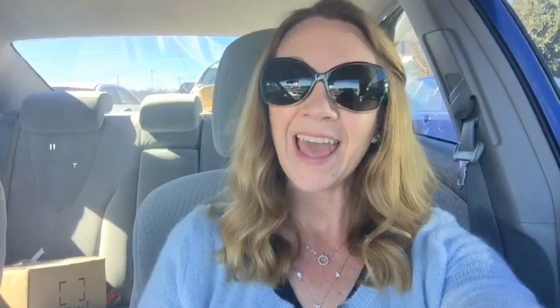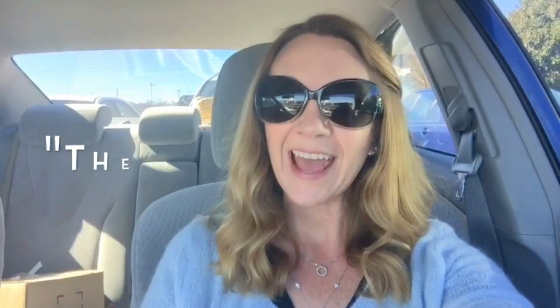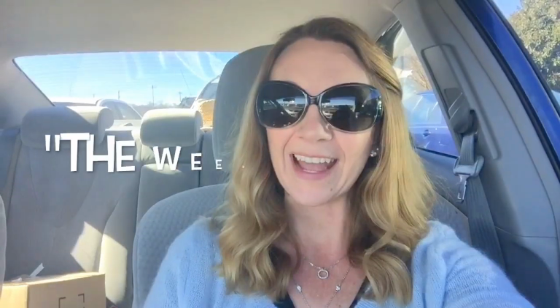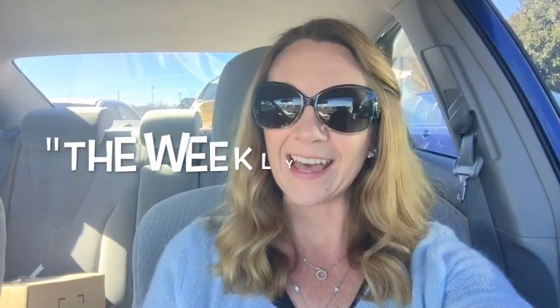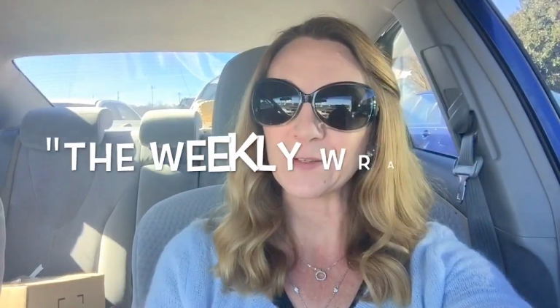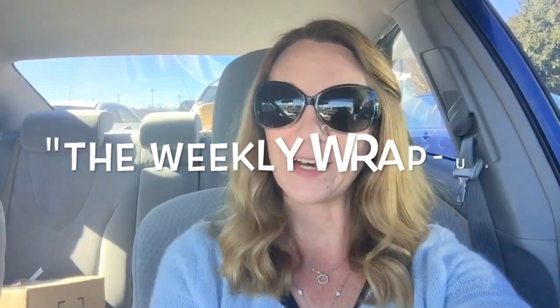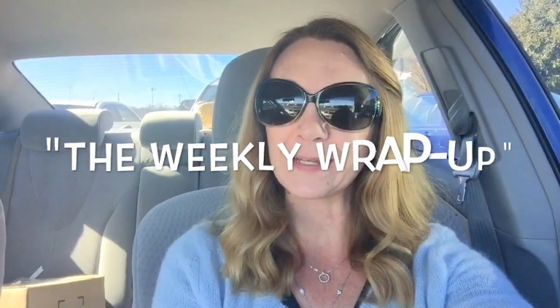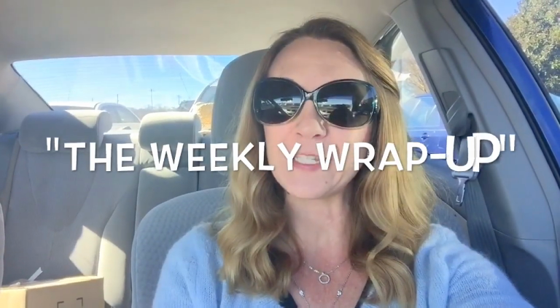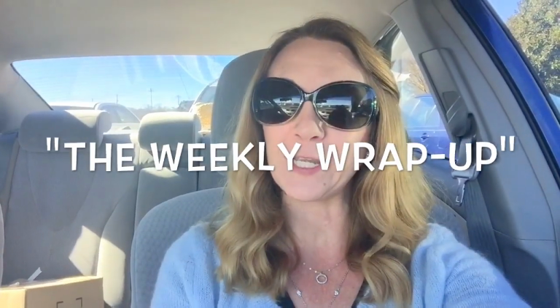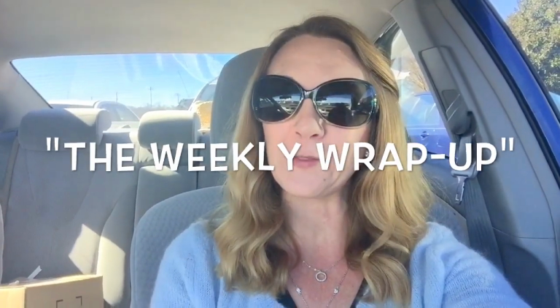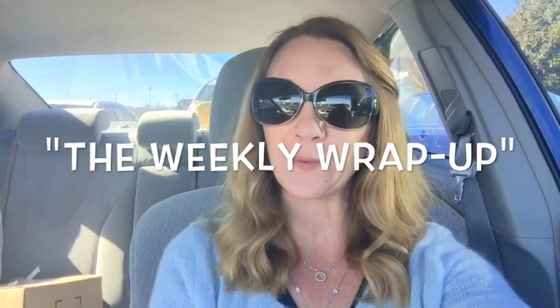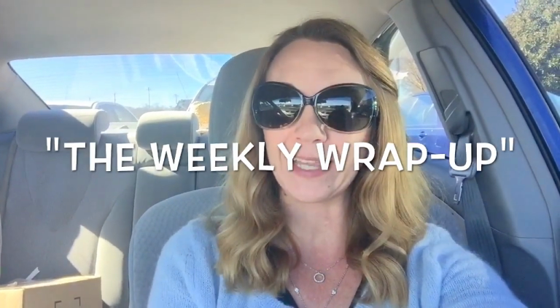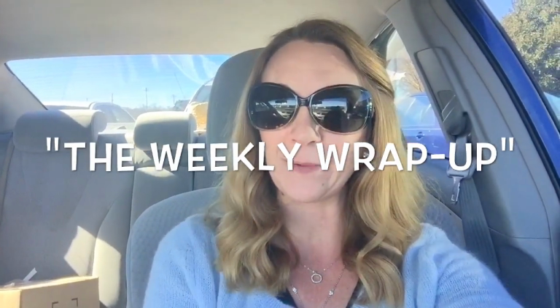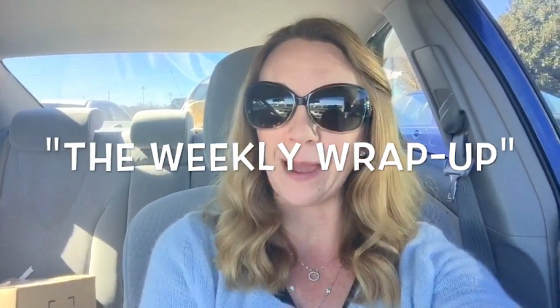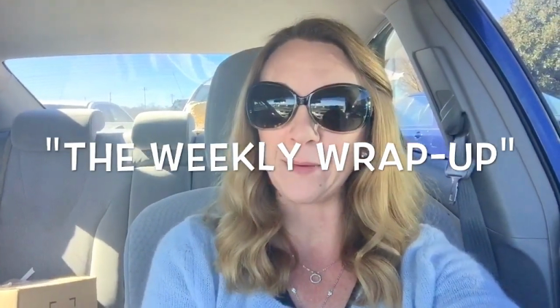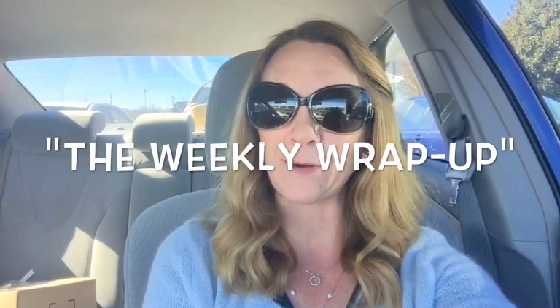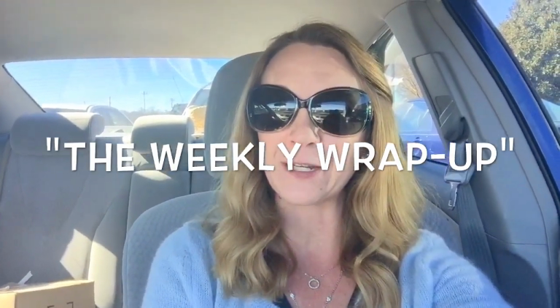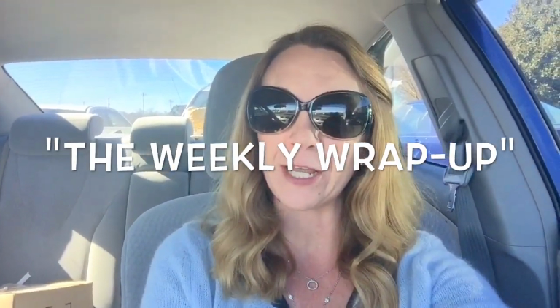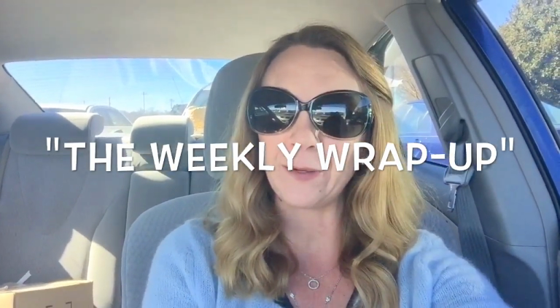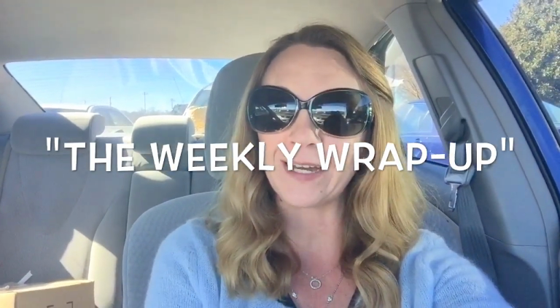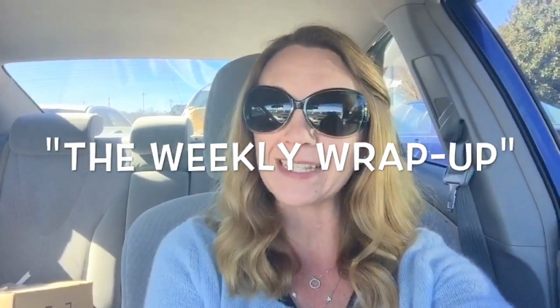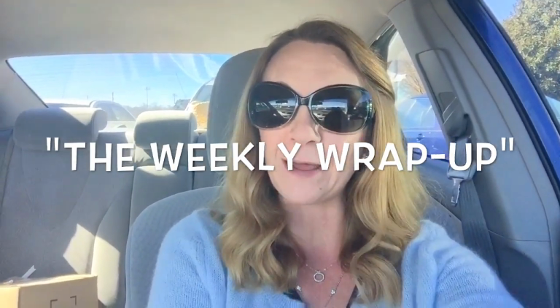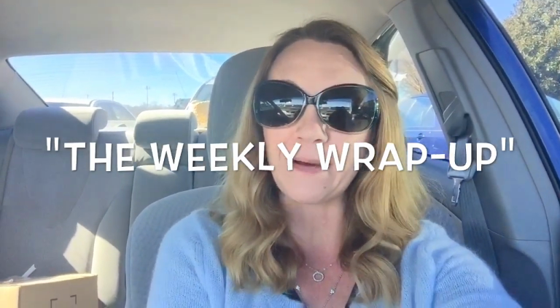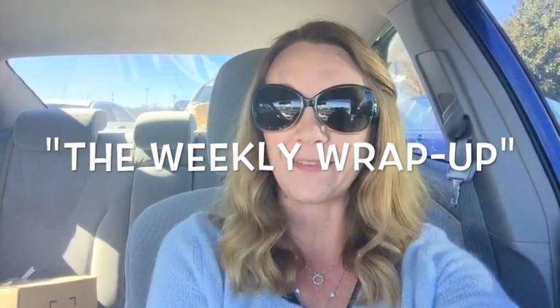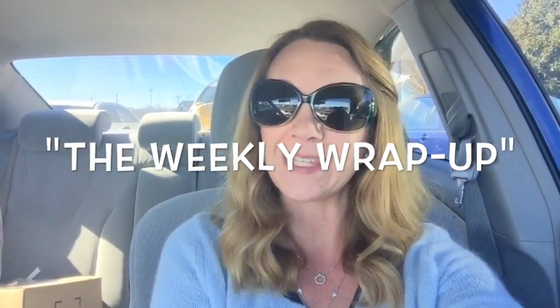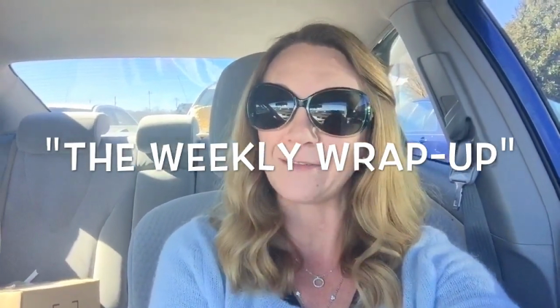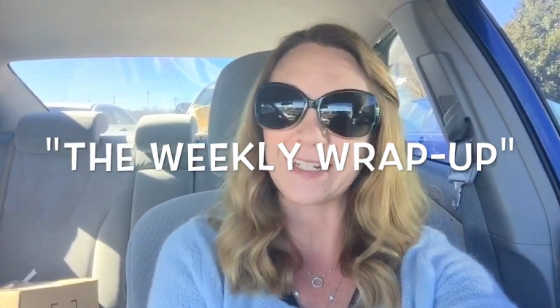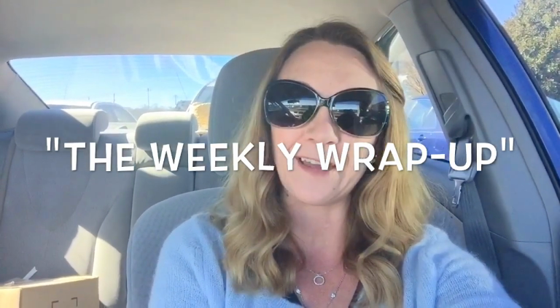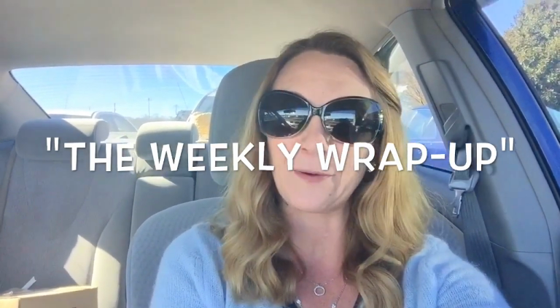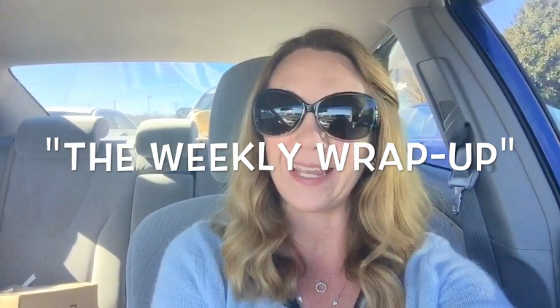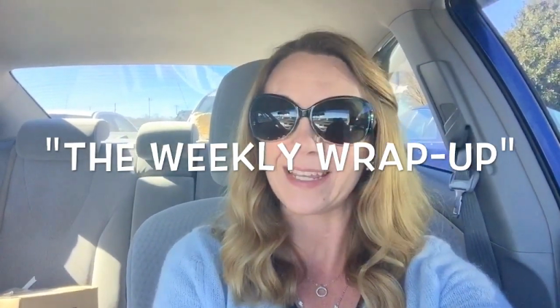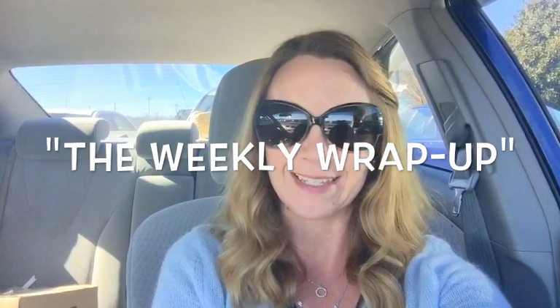Hey guys, welcome to the weekly wrap-up where I show you what is on my face every day of the week.